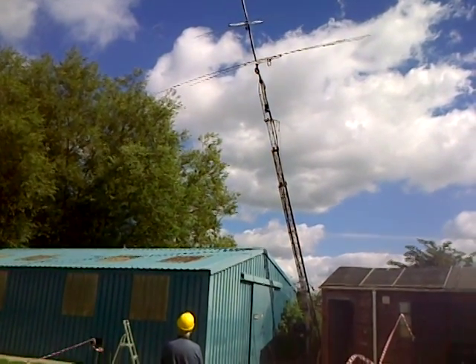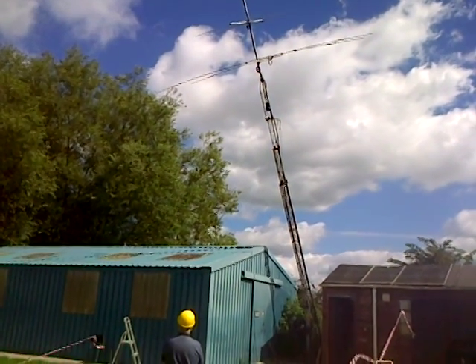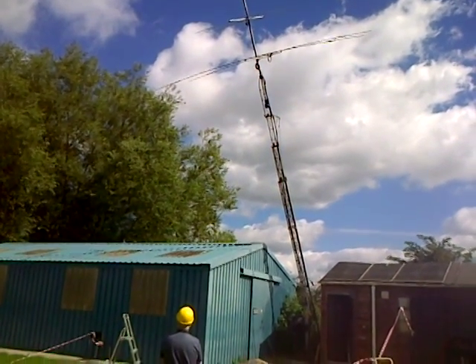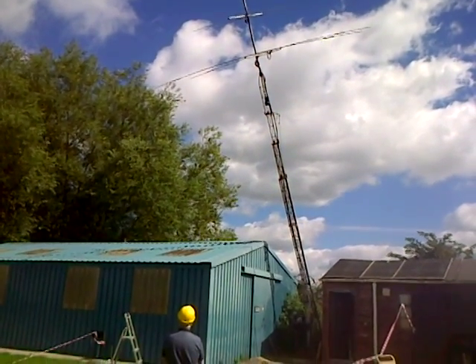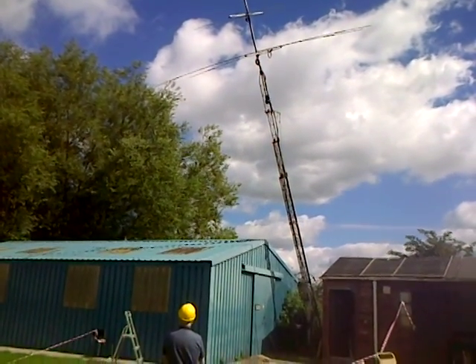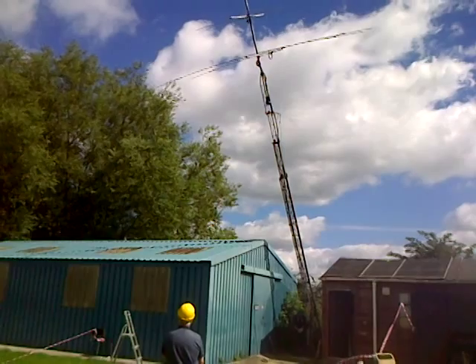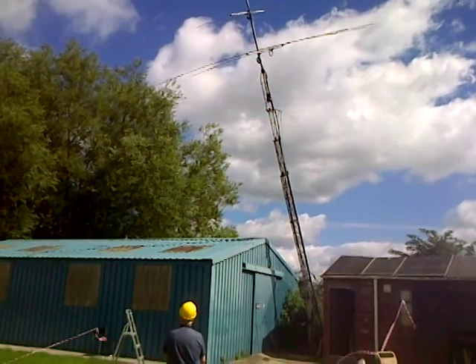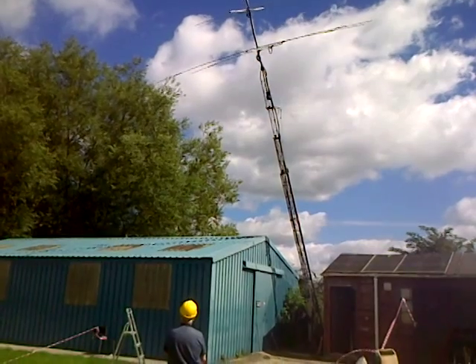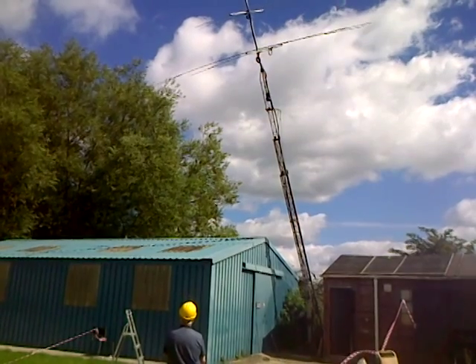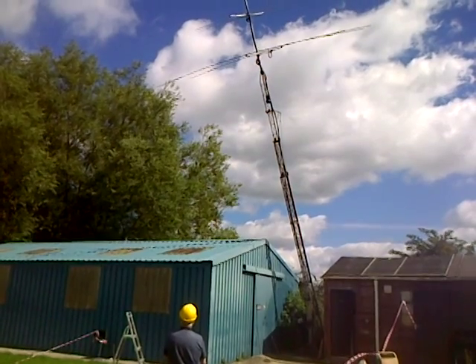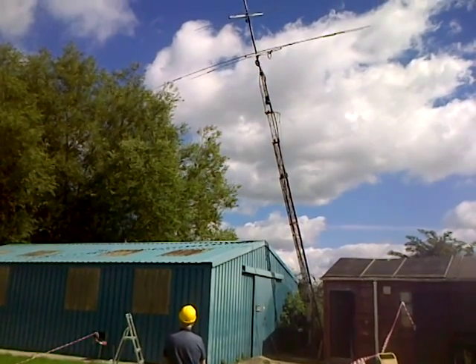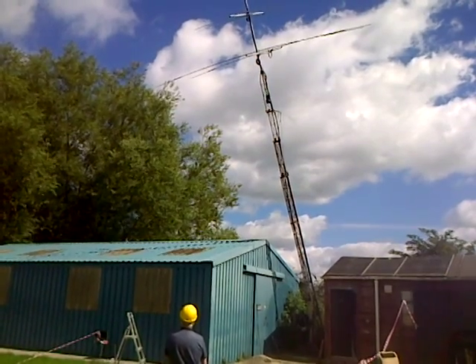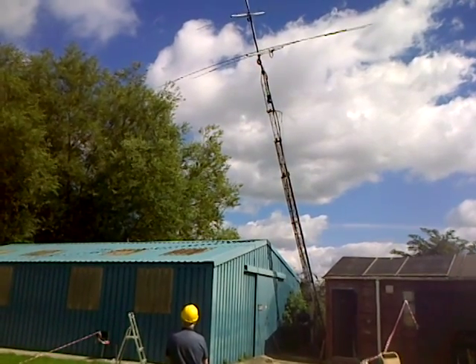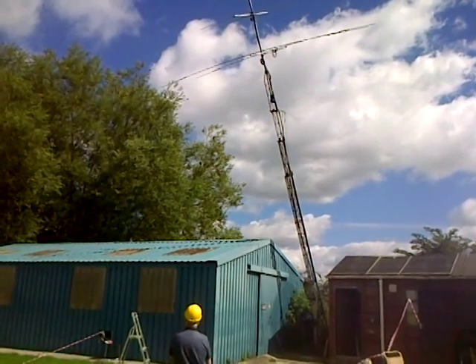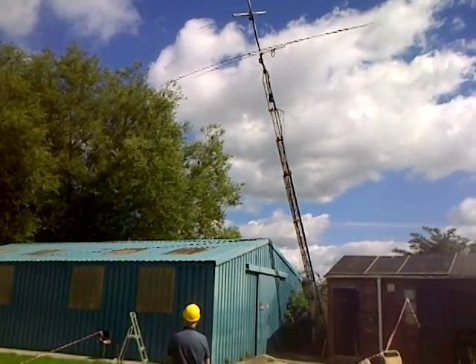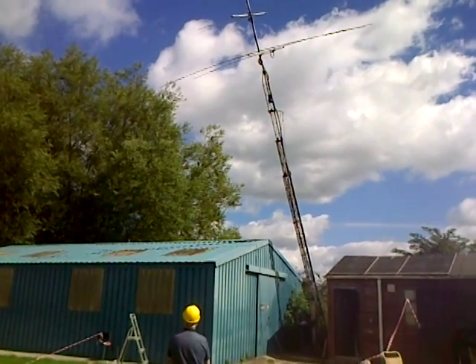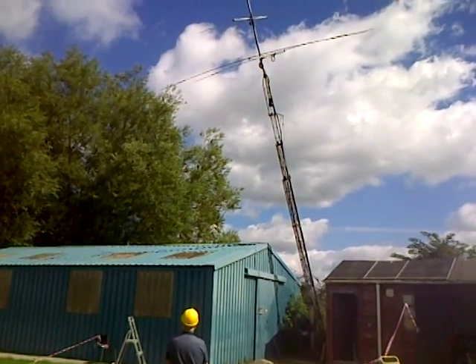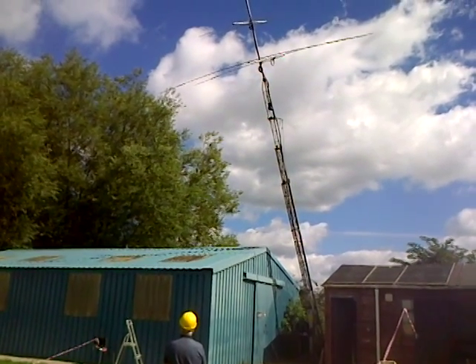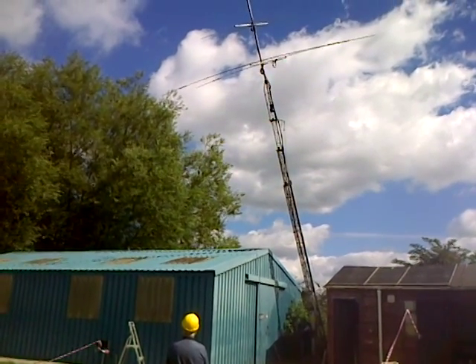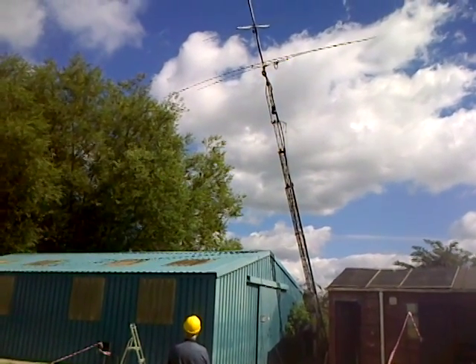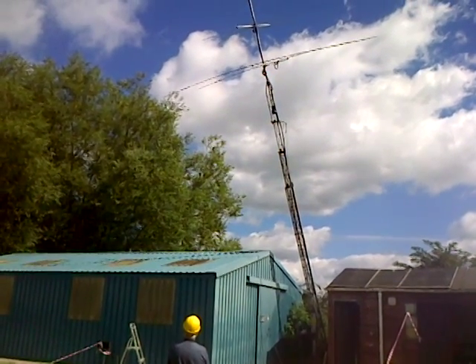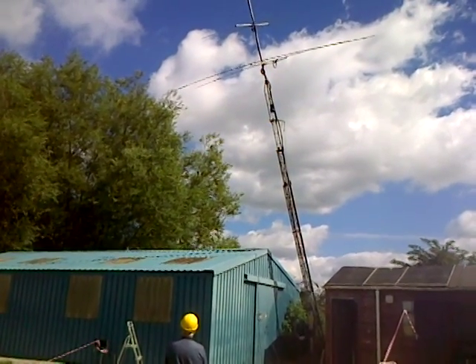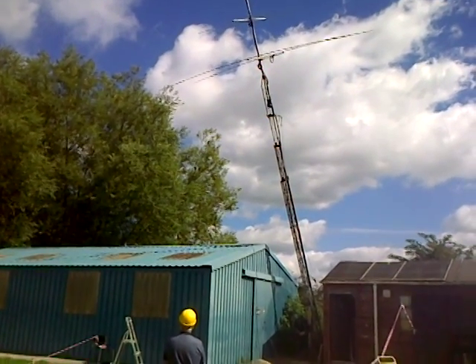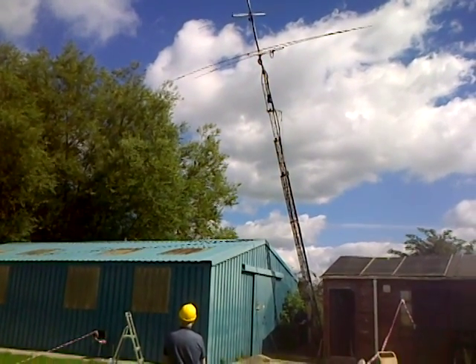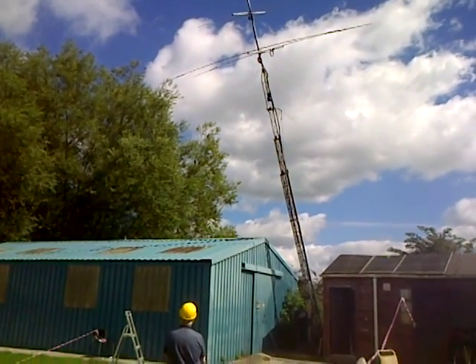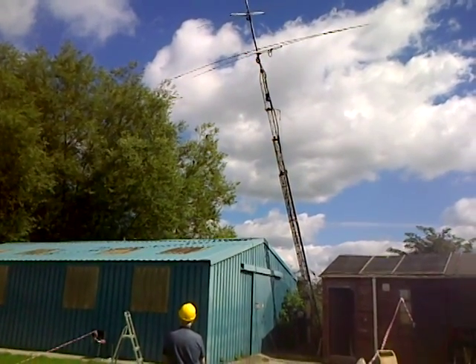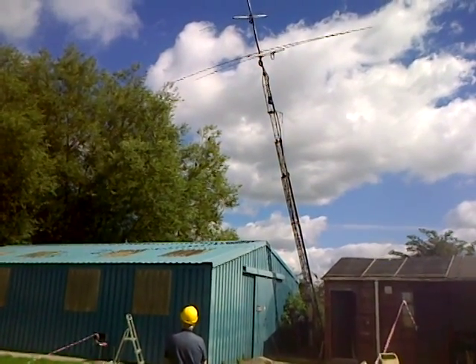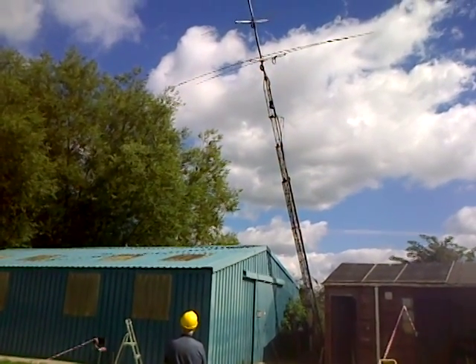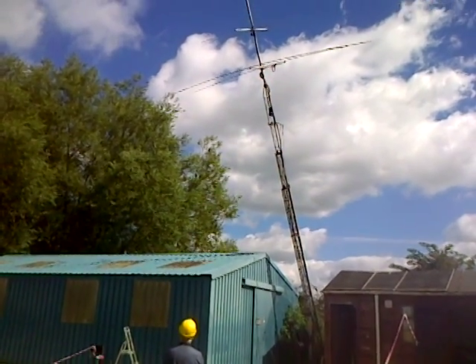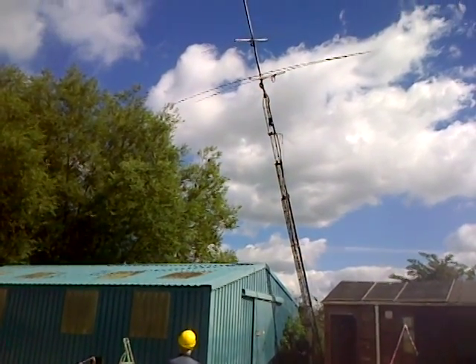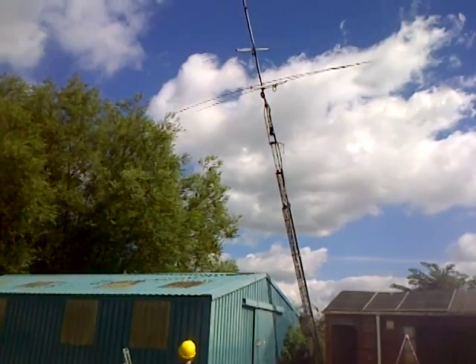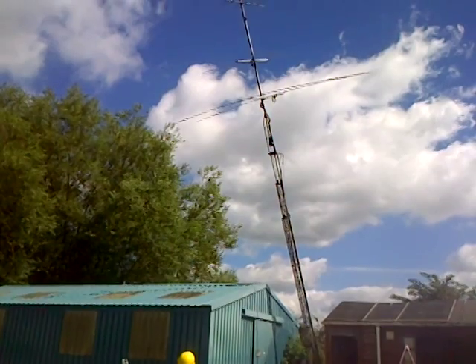It's good to have the antennas back up, giving us as a club capability on HF with a bit of gain. We've also got a 120-foot doublet as well, which gives us the lower bands.